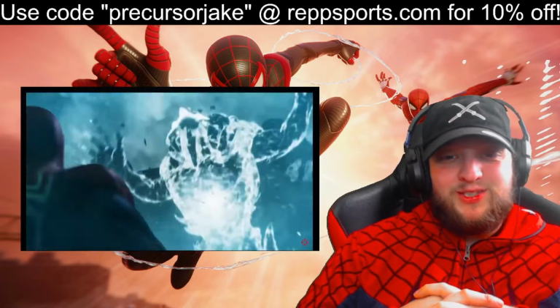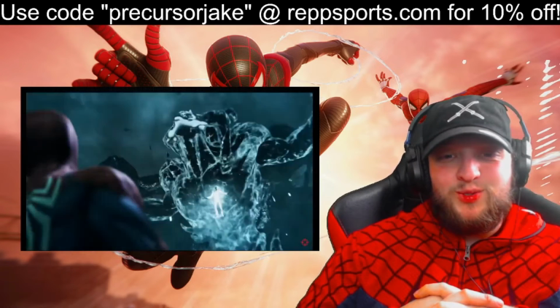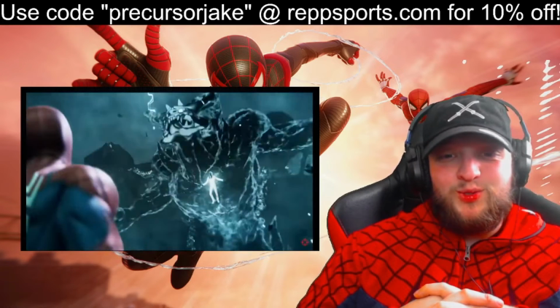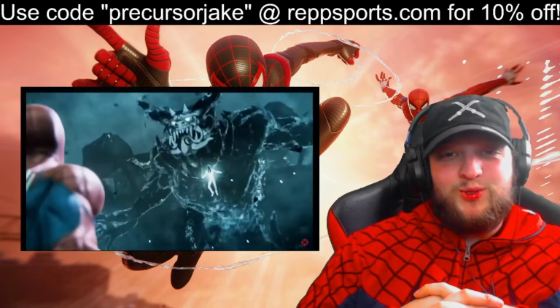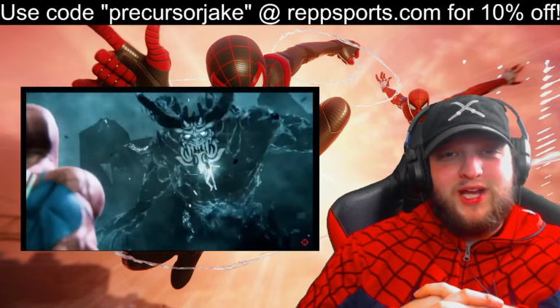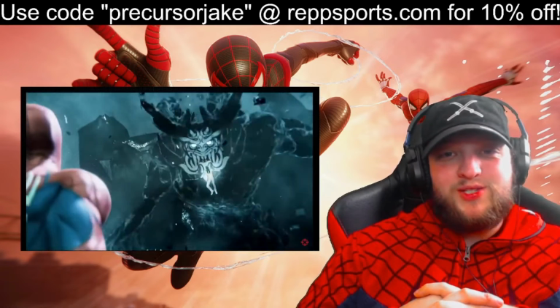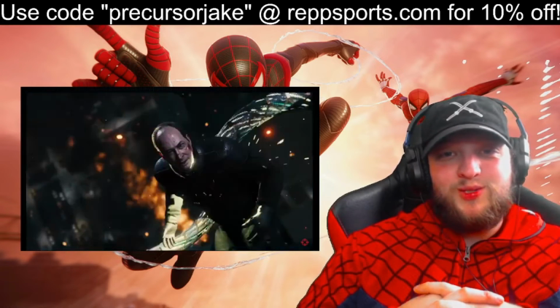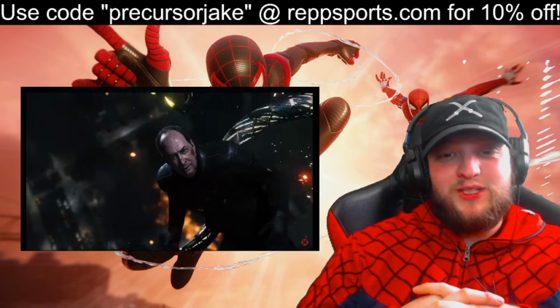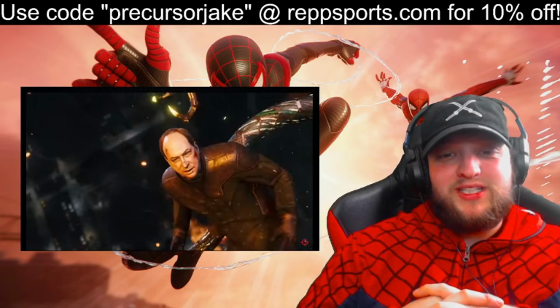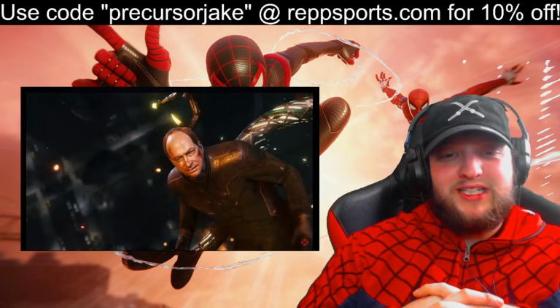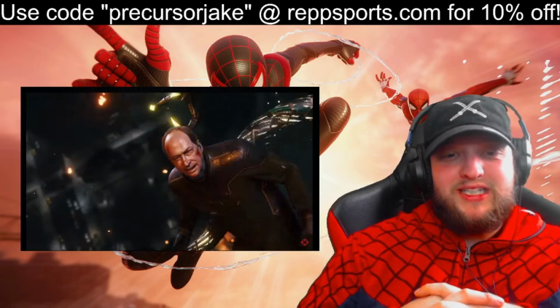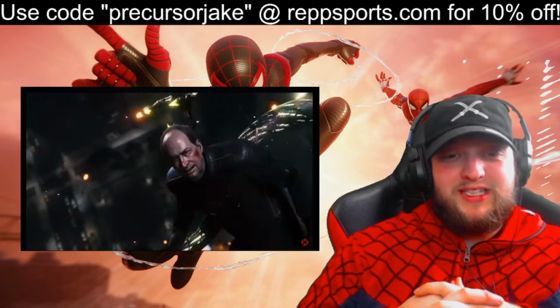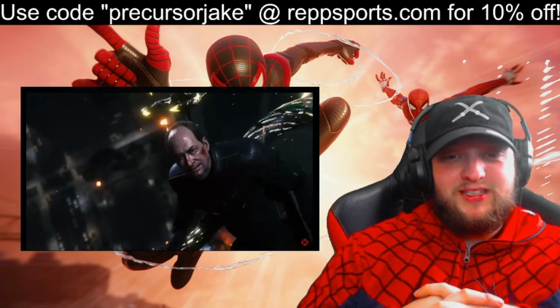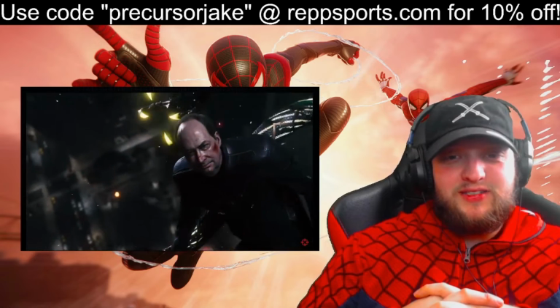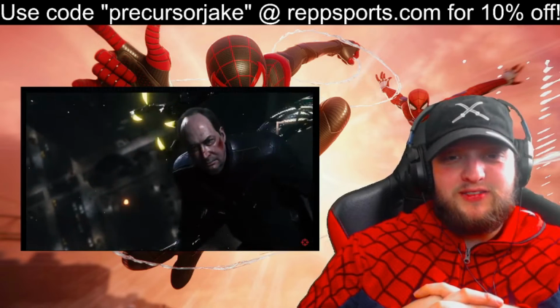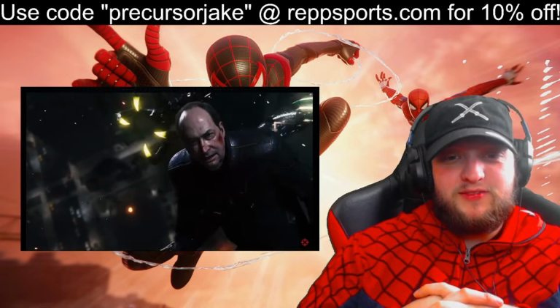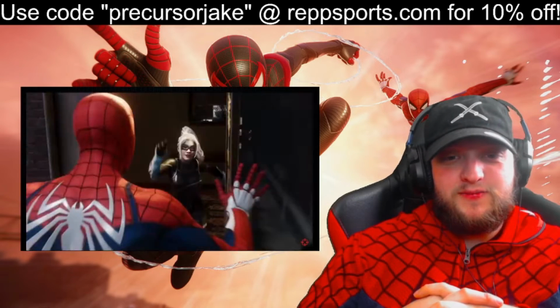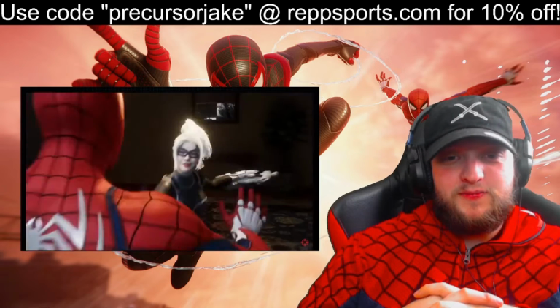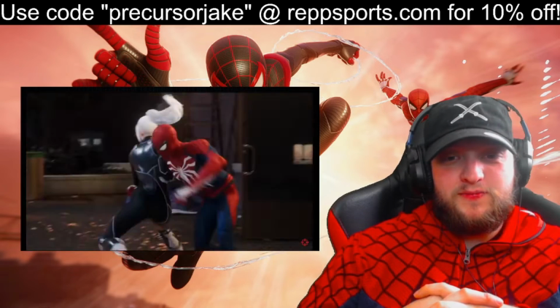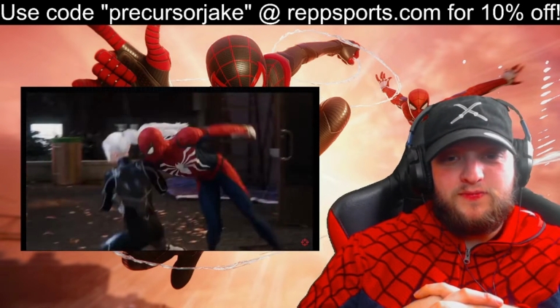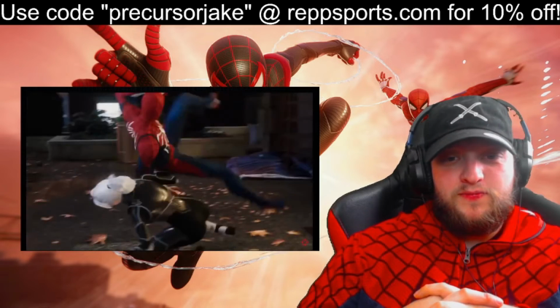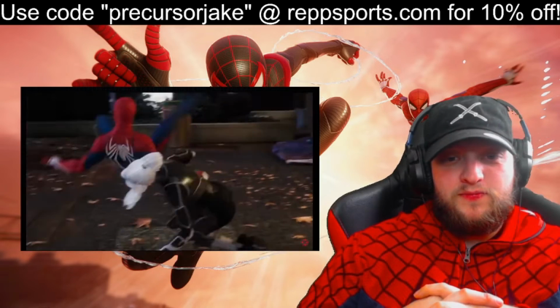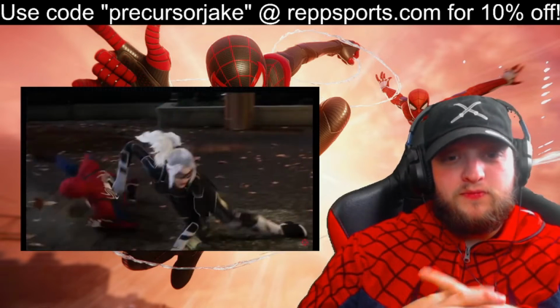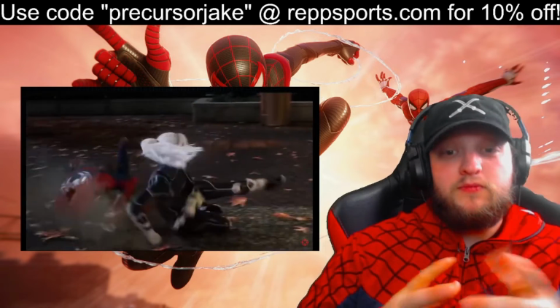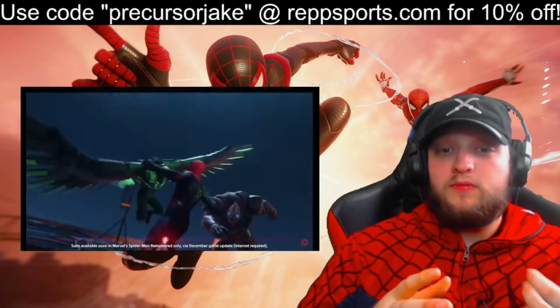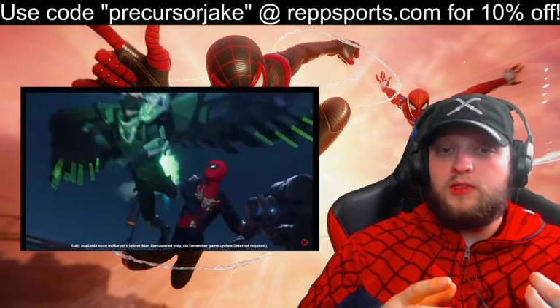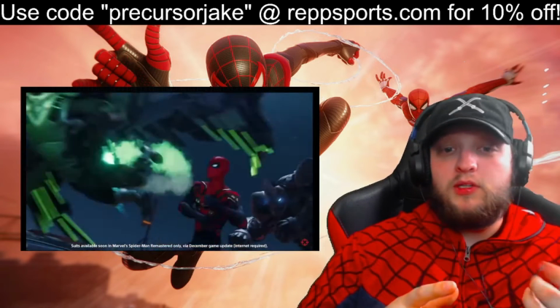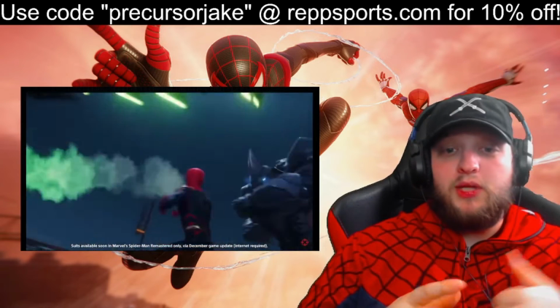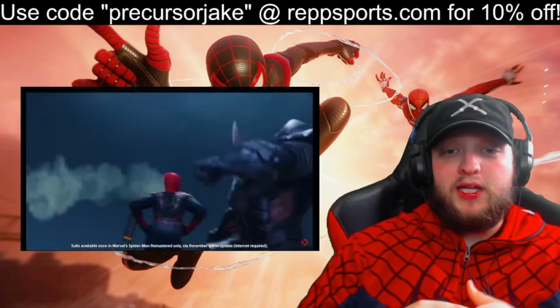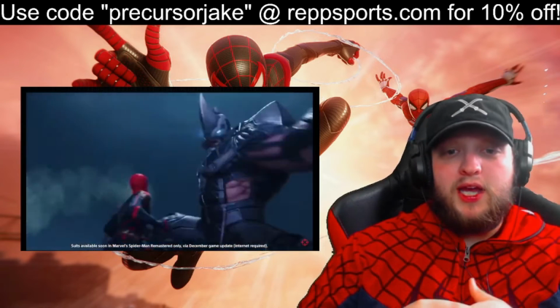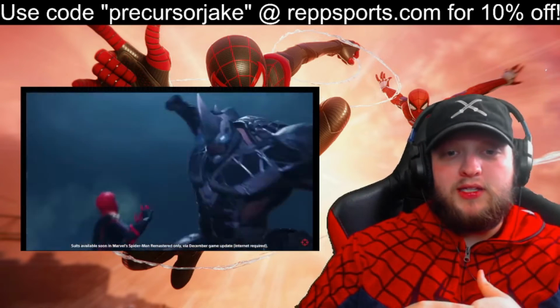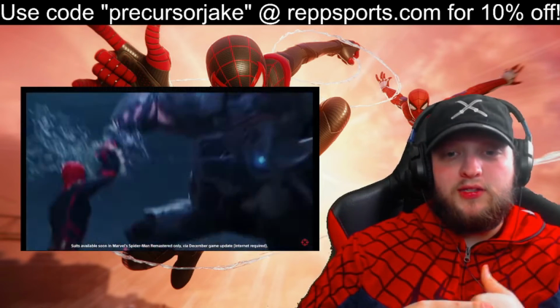That suit looks clean. The Black Cat DLC.